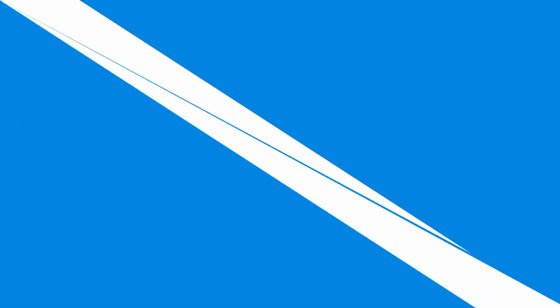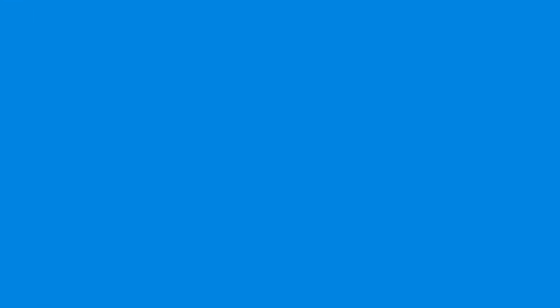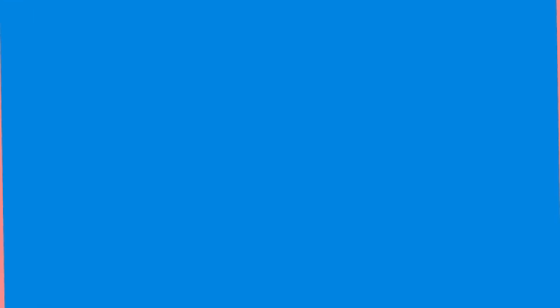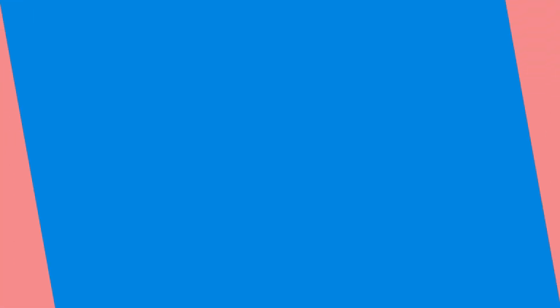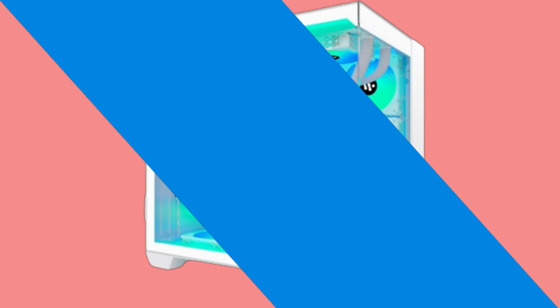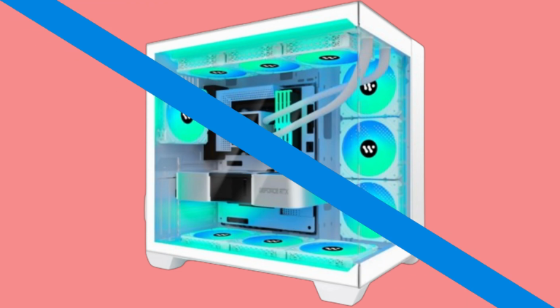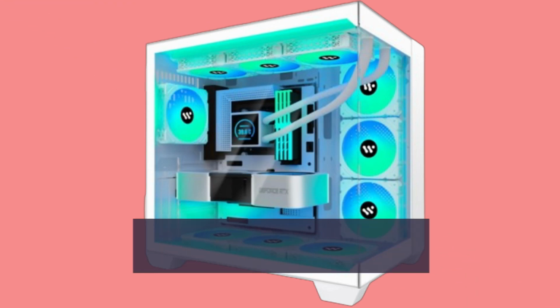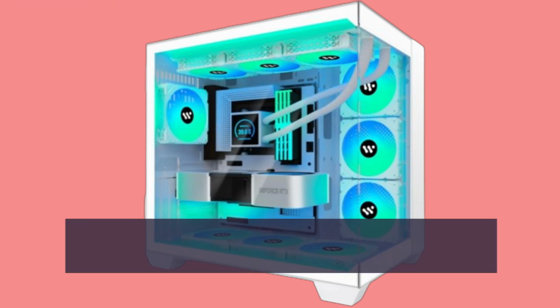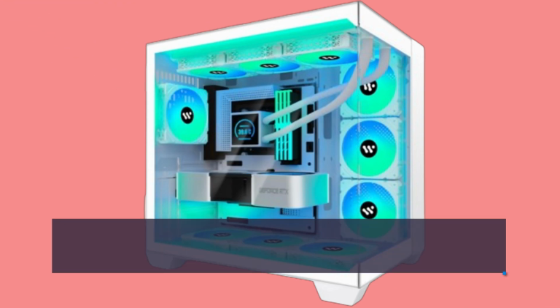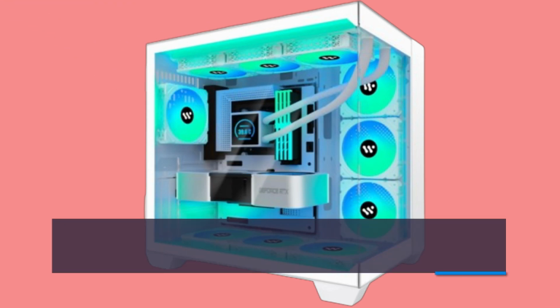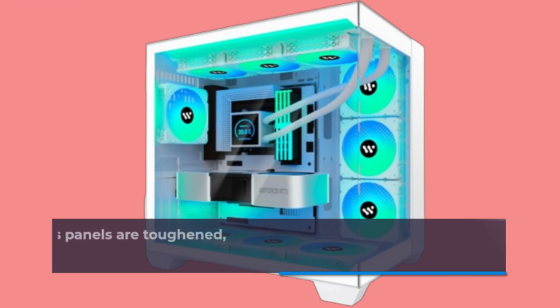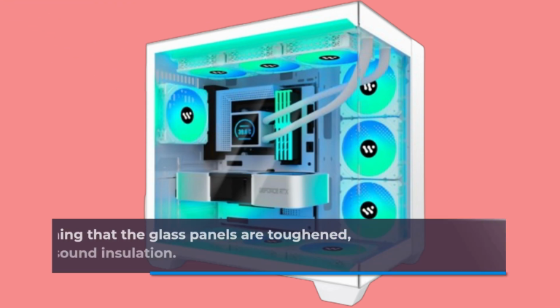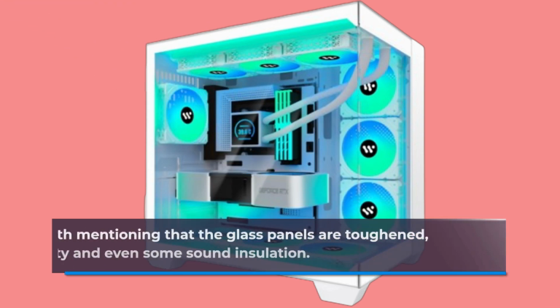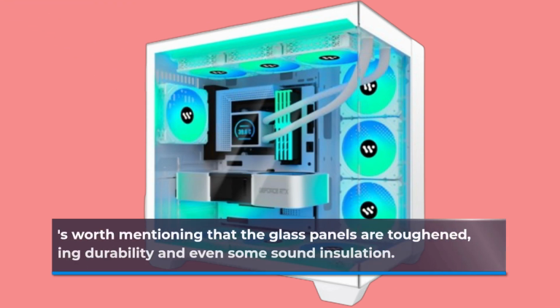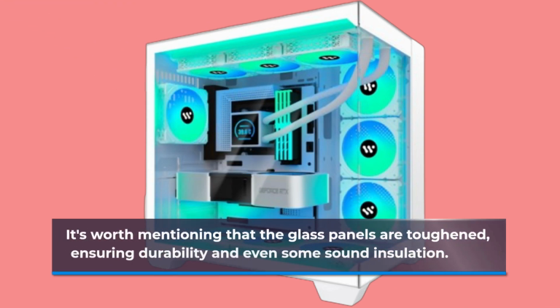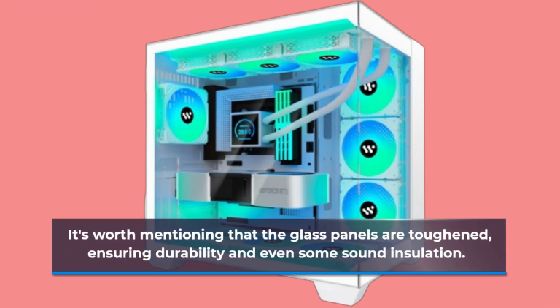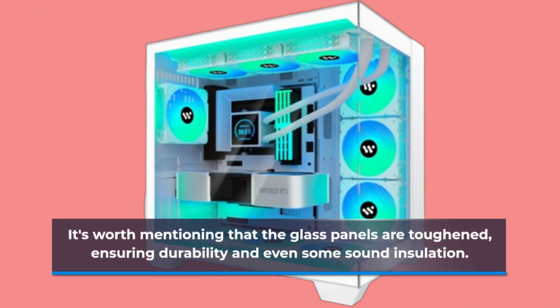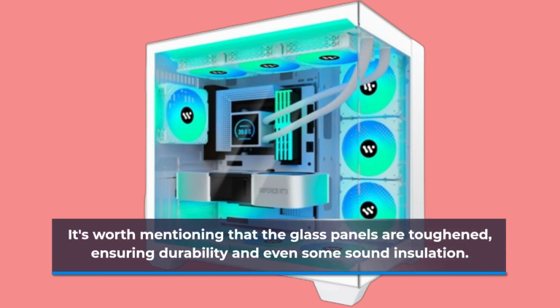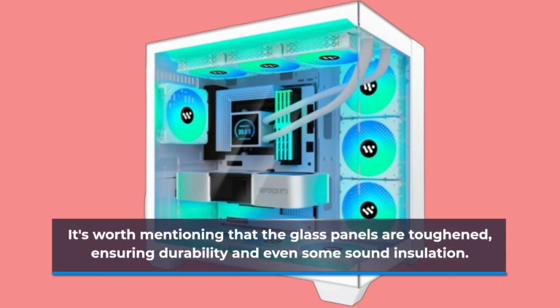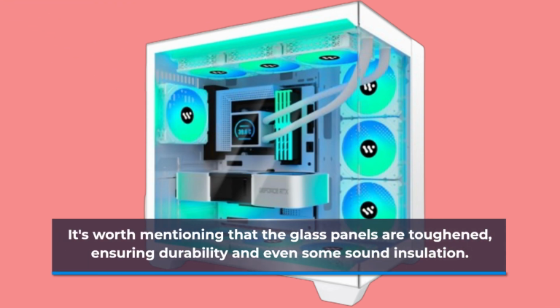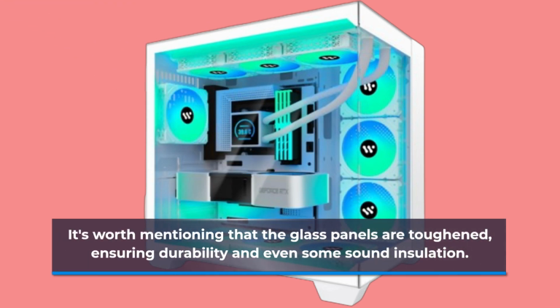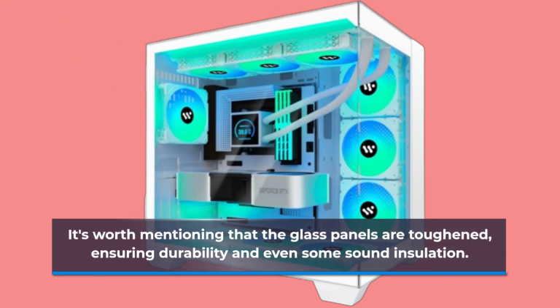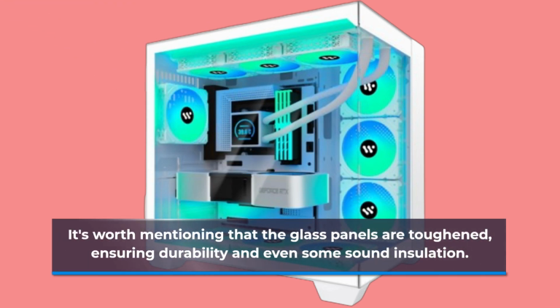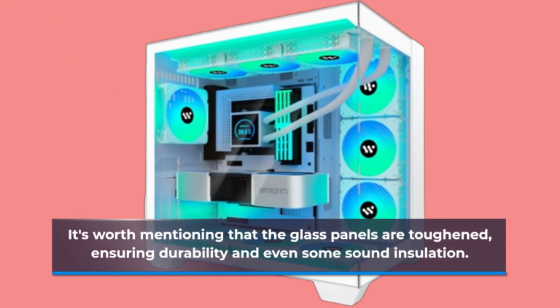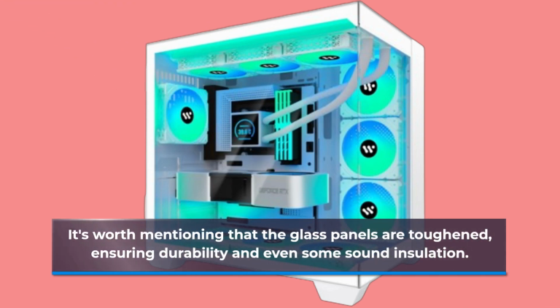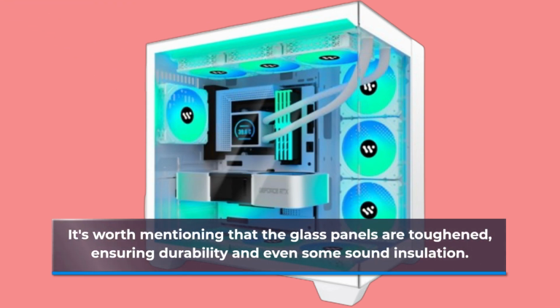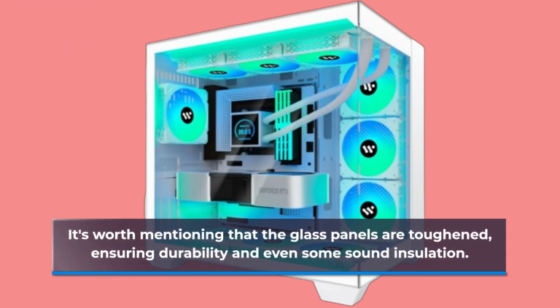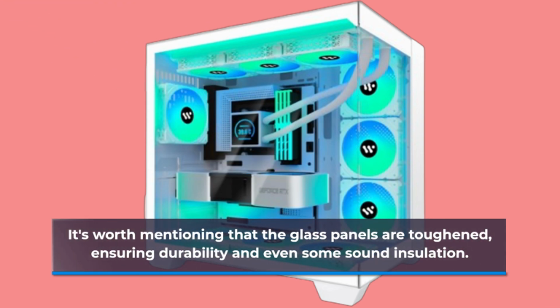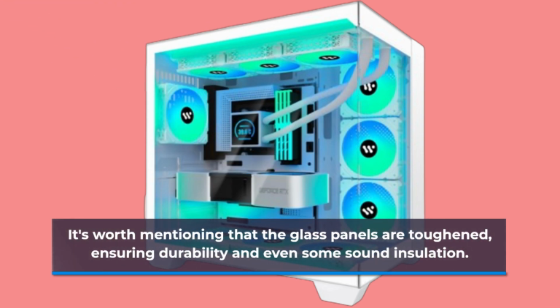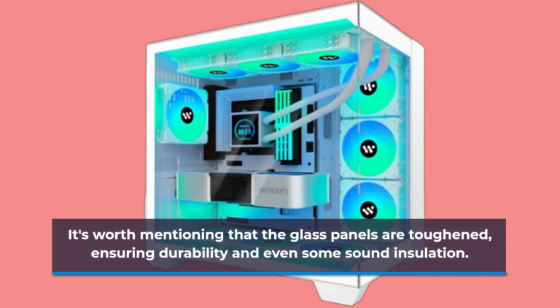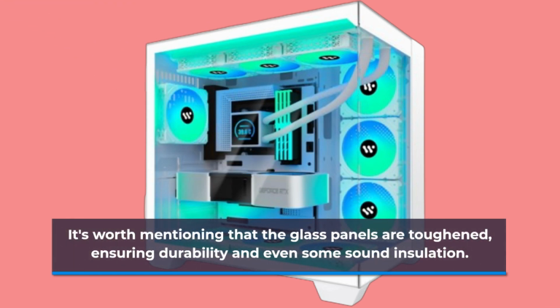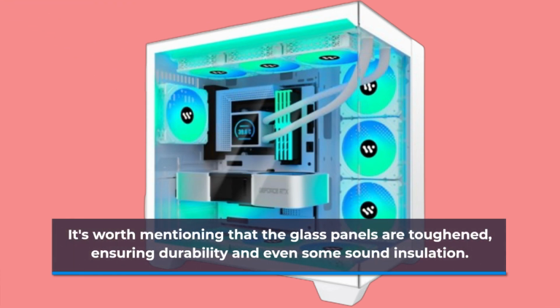It's worth mentioning that the glass panels are toughened, ensuring durability and even some sound insulation.